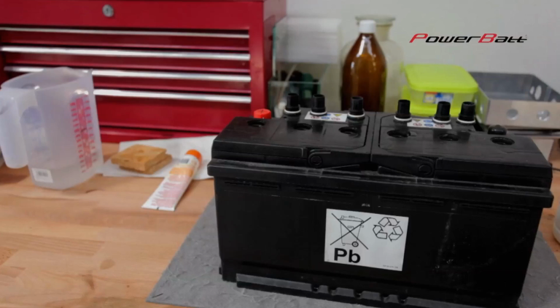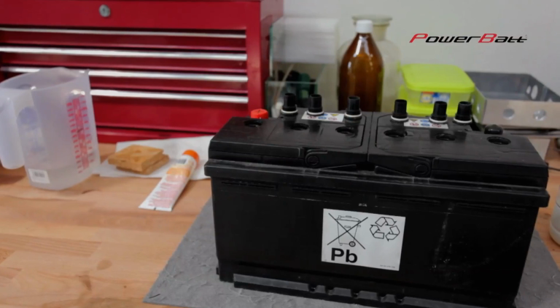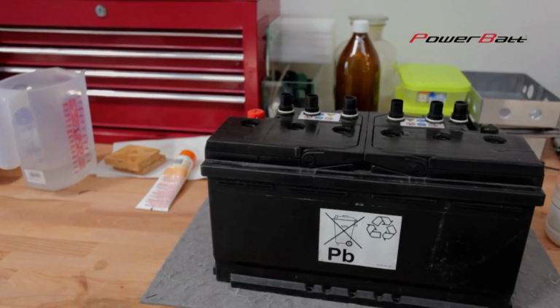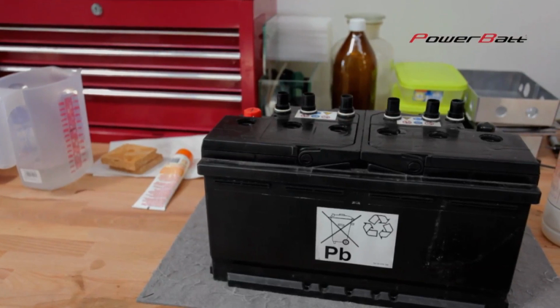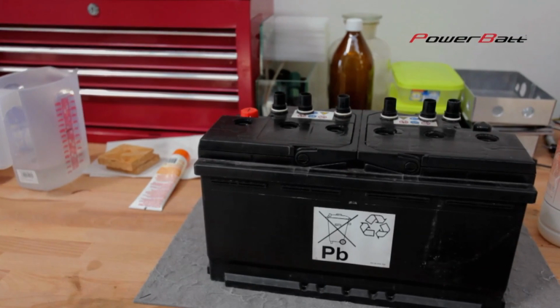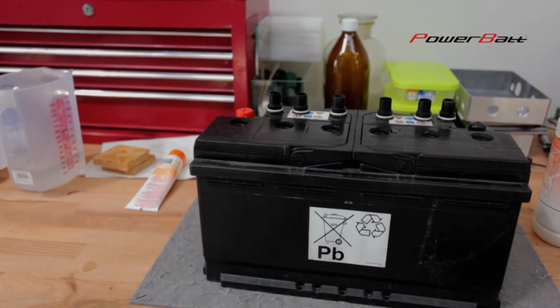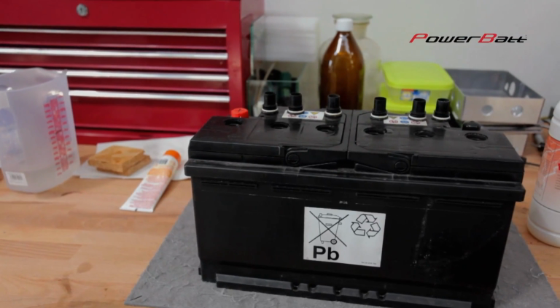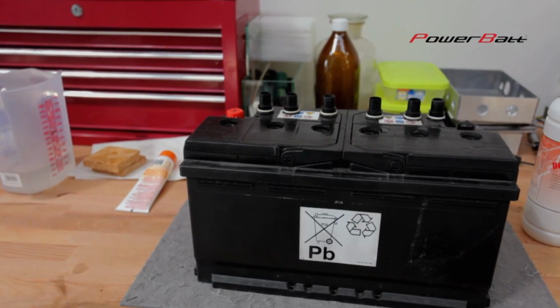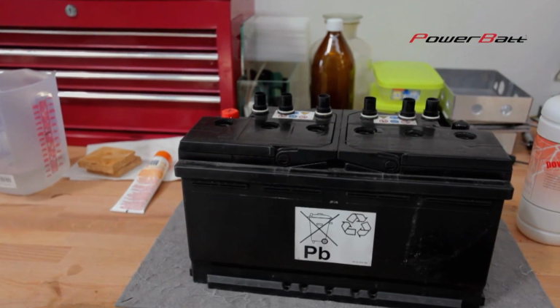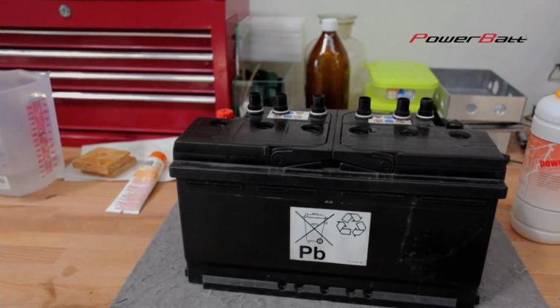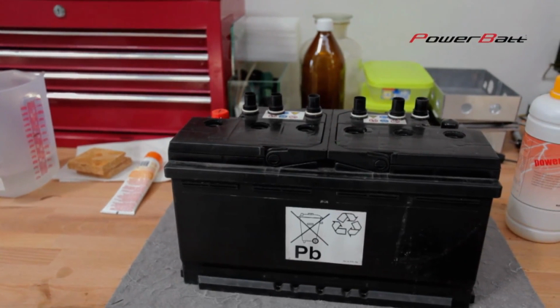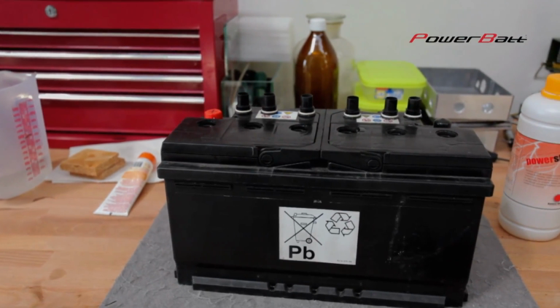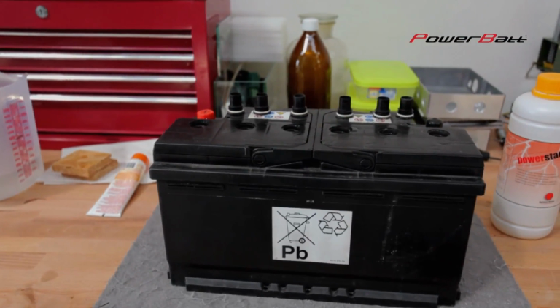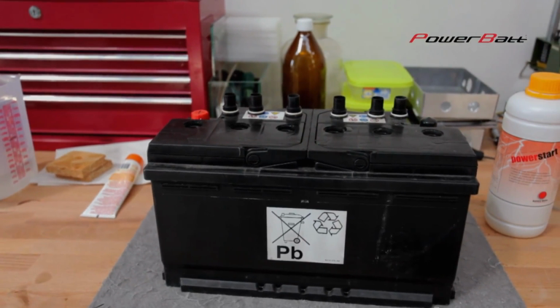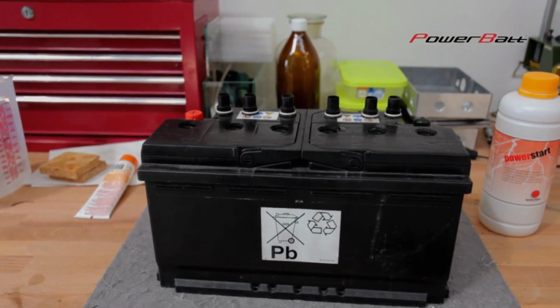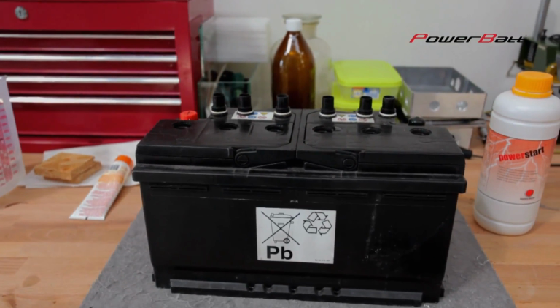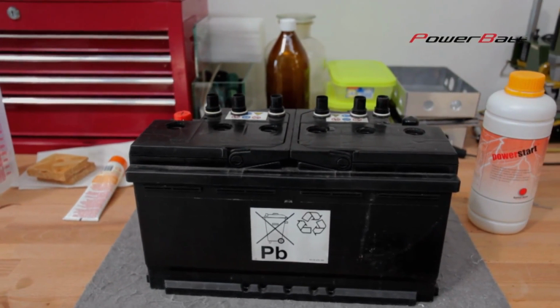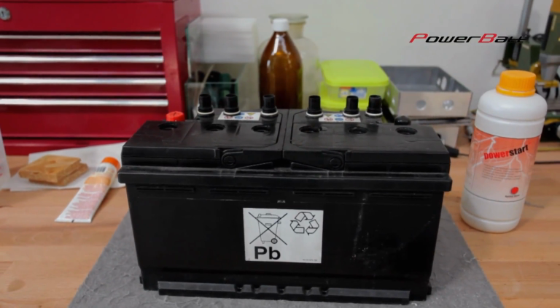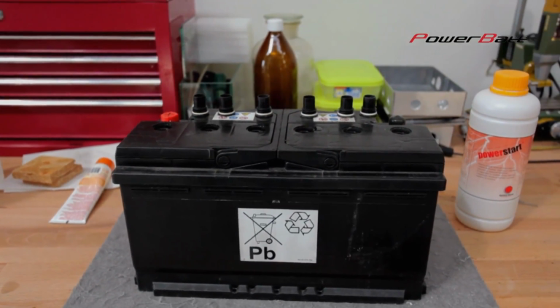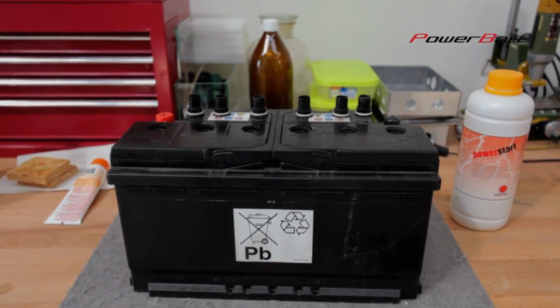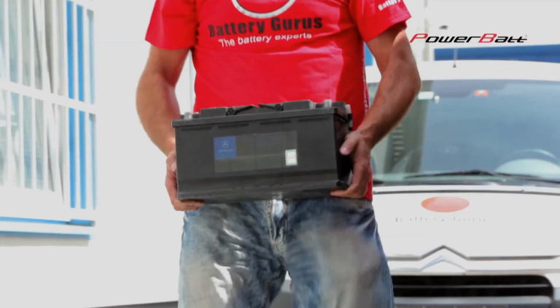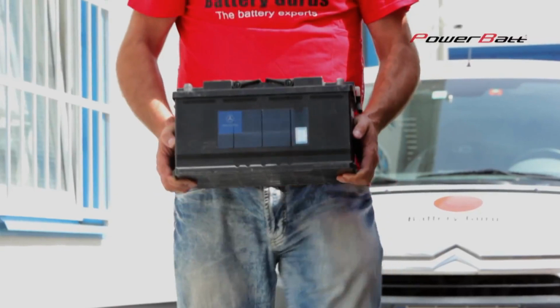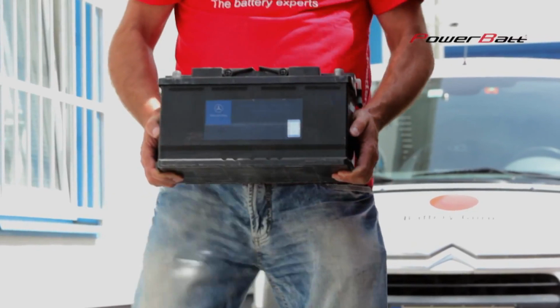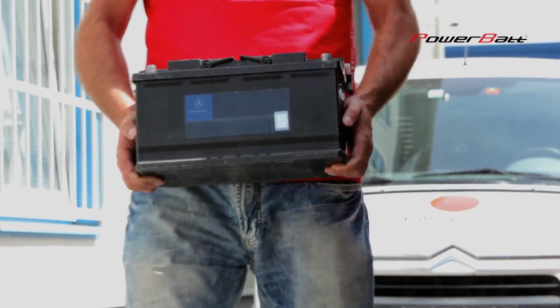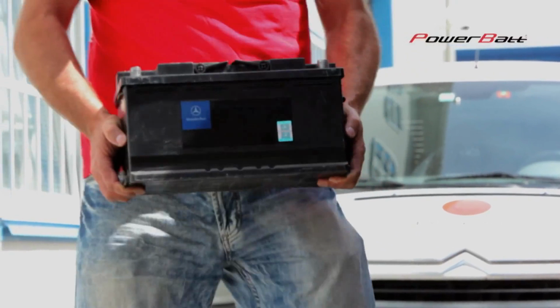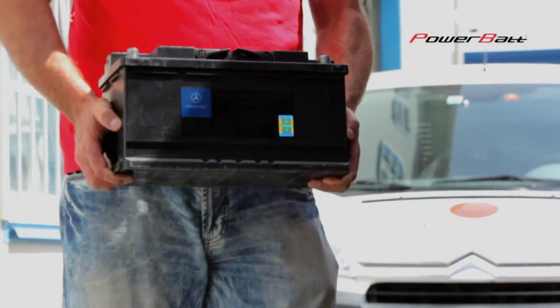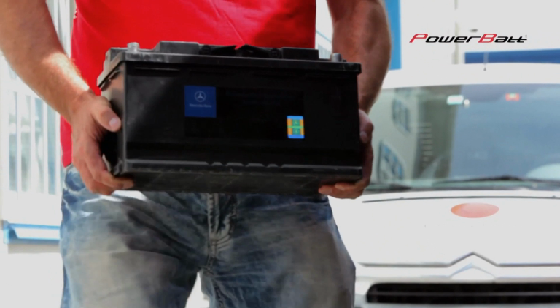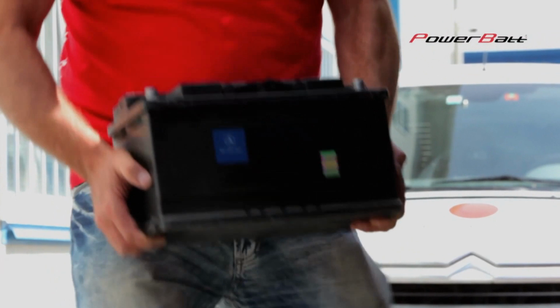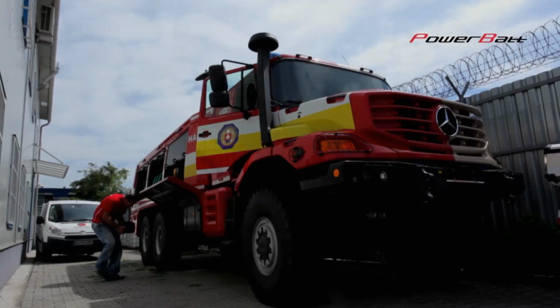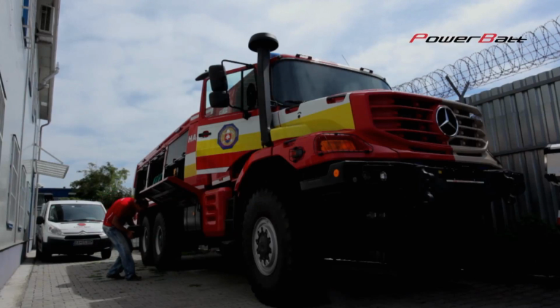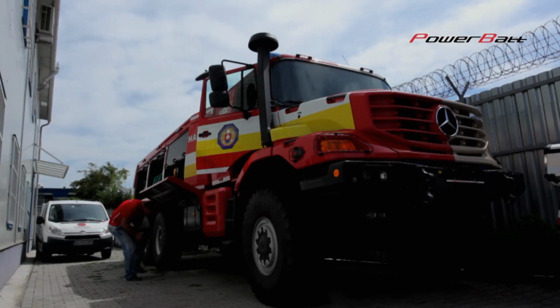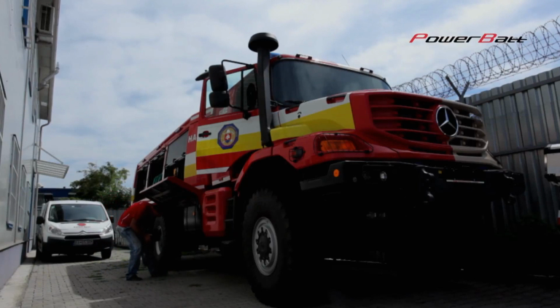After application of PowerBUT Truck, it is necessary to wait while the chemical reaction is completed, then close the battery cells and put it back into operation.